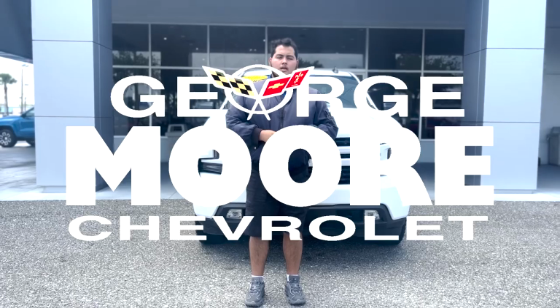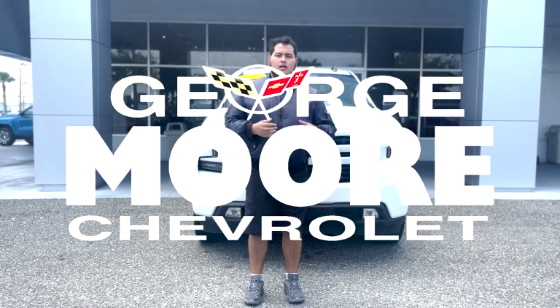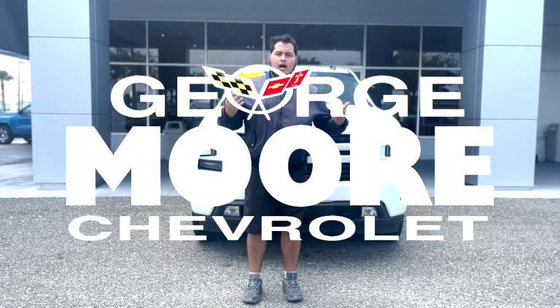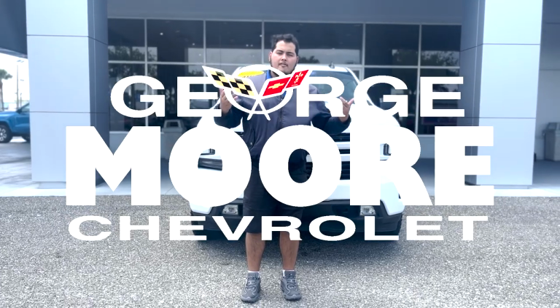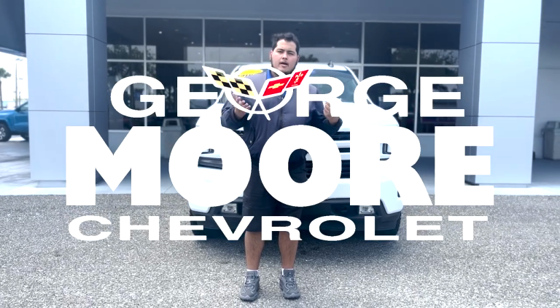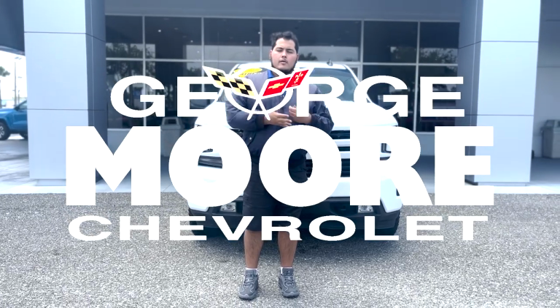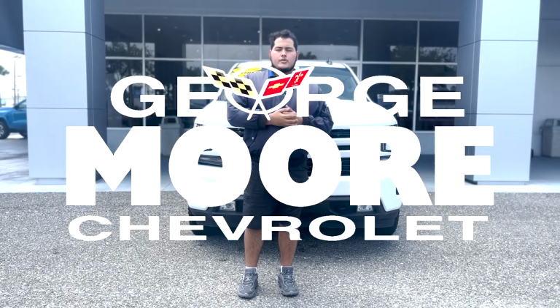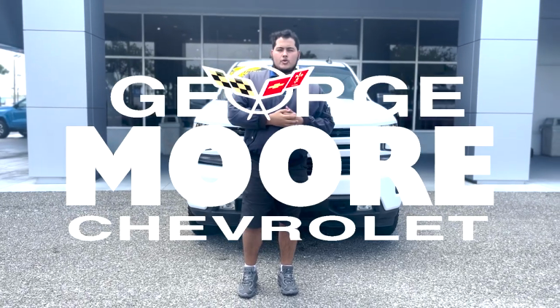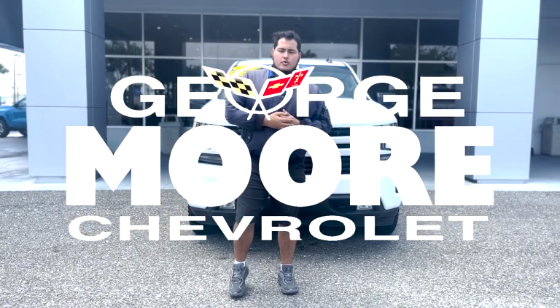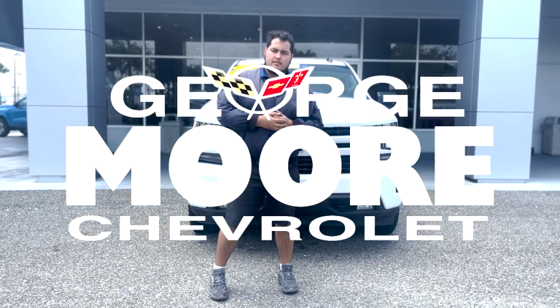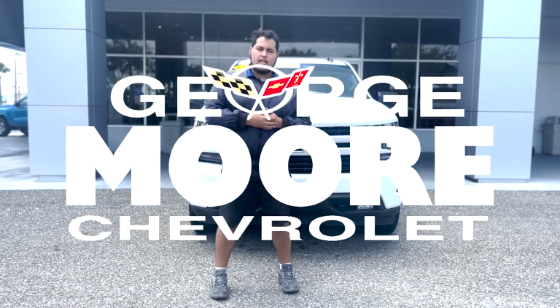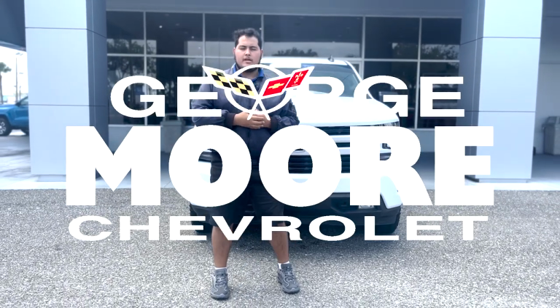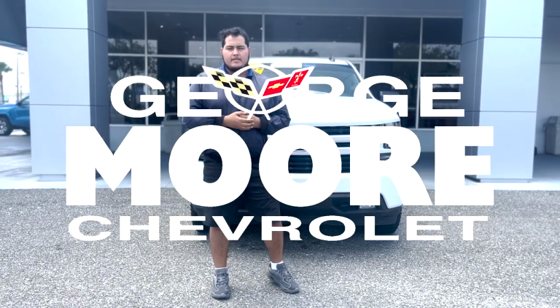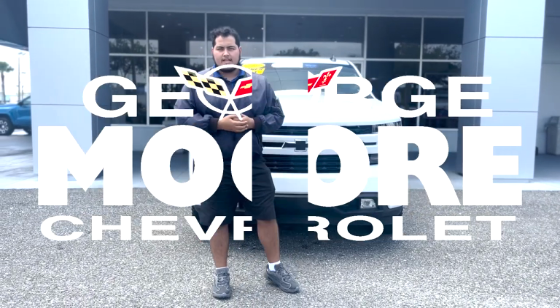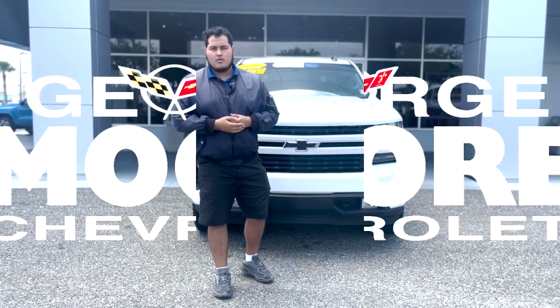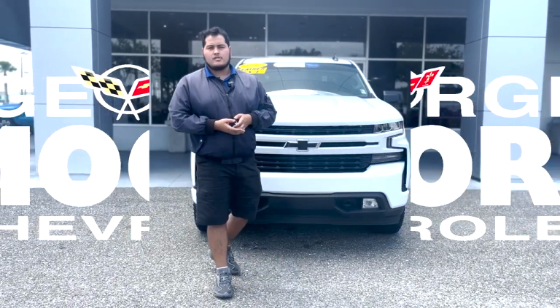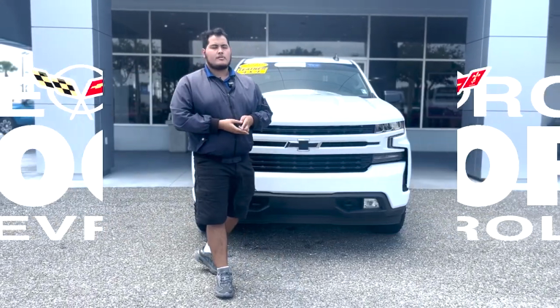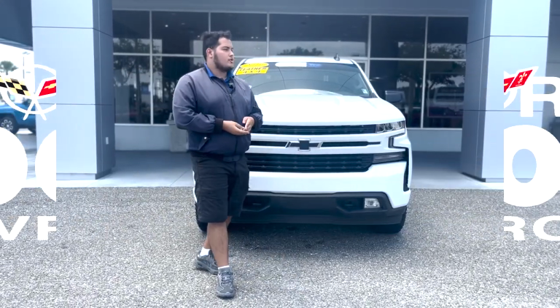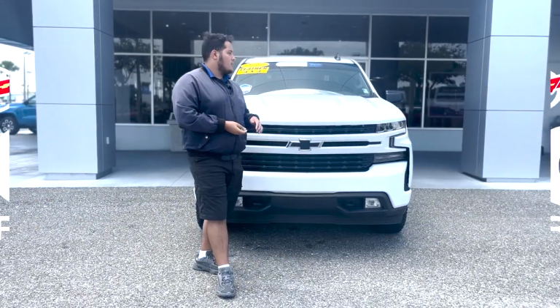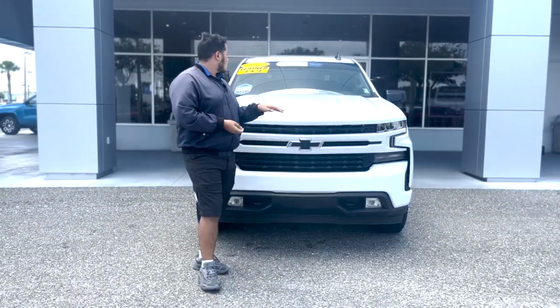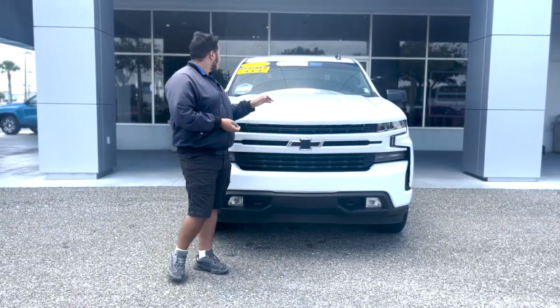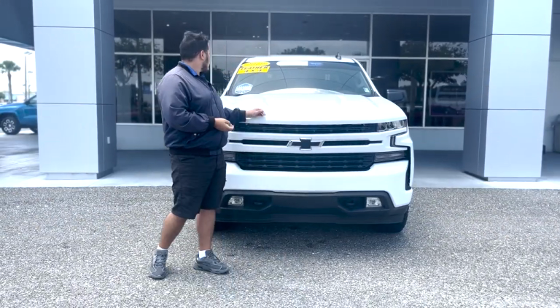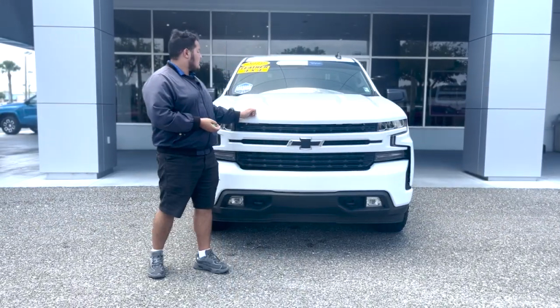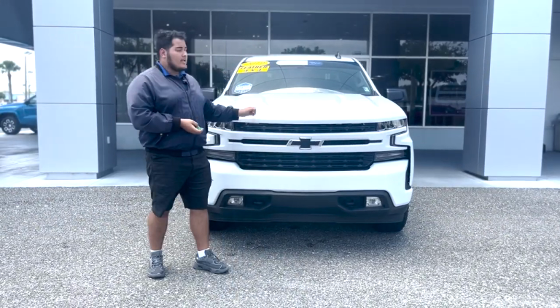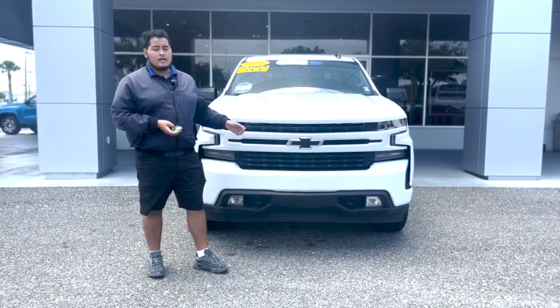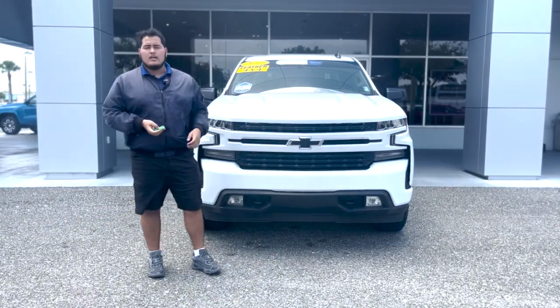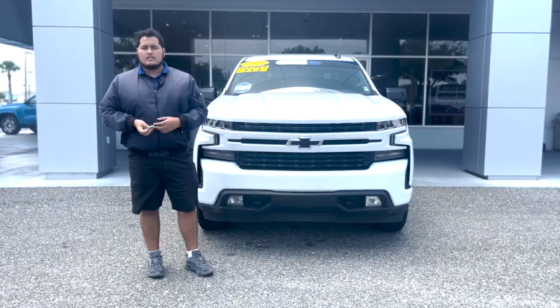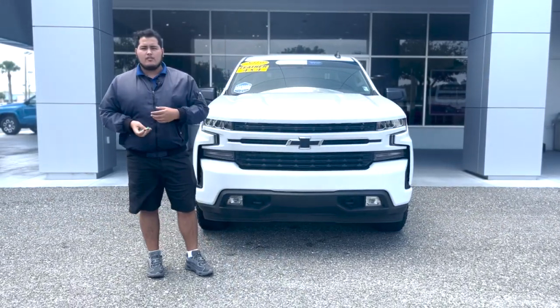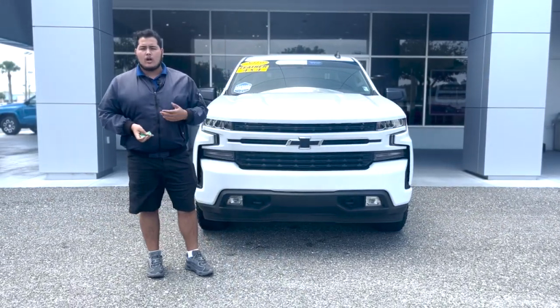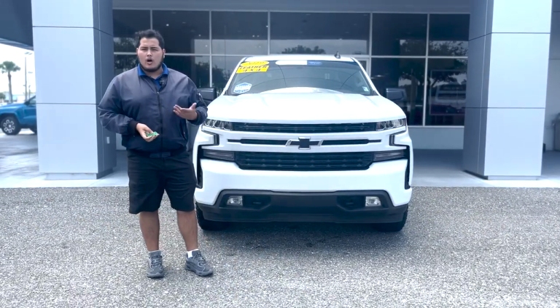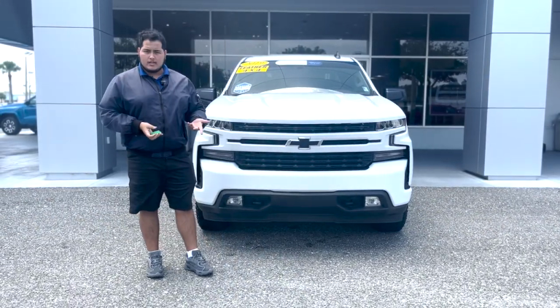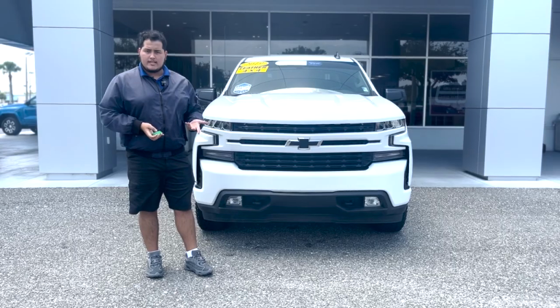Hi everybody, welcome to George Moore Chevrolet. My name is Sam Martin. Today I'll be showing you this 2019 Silverado RST.